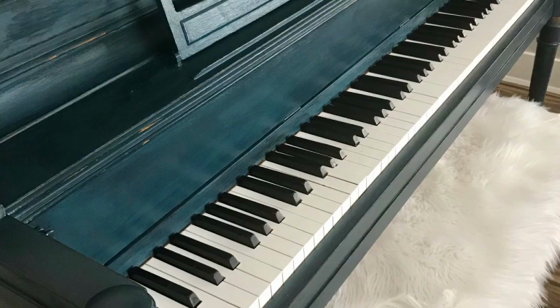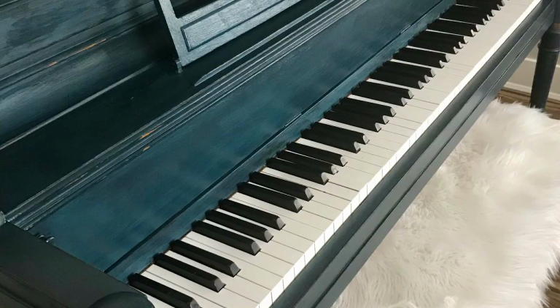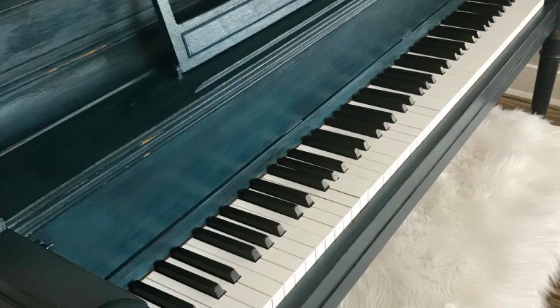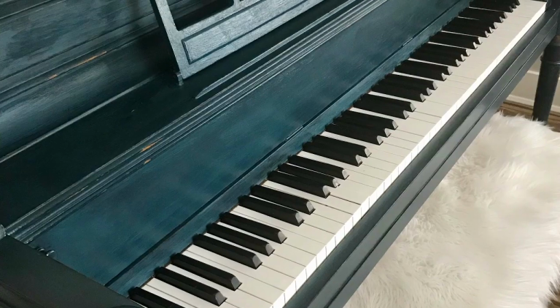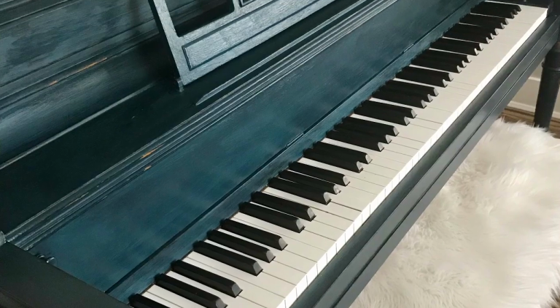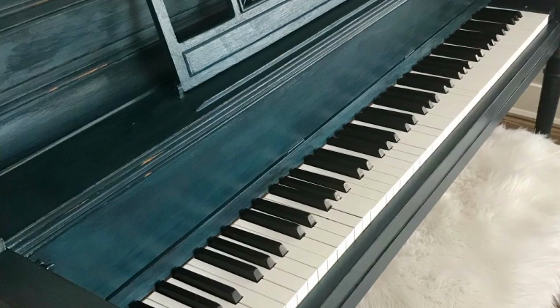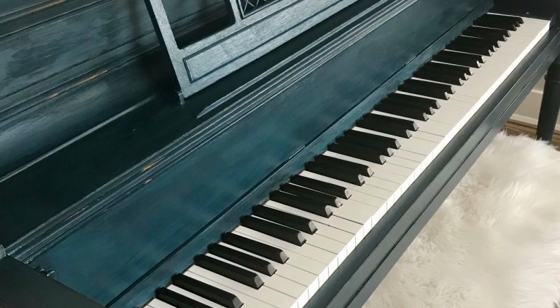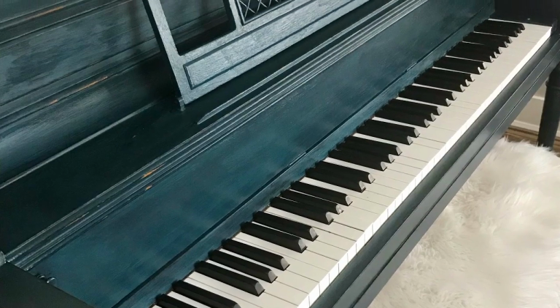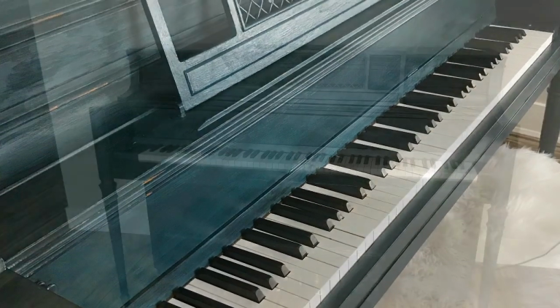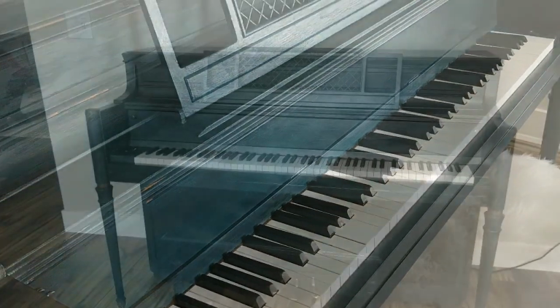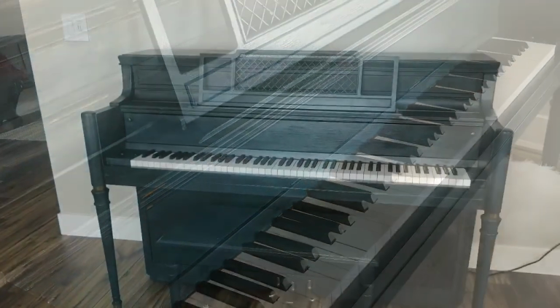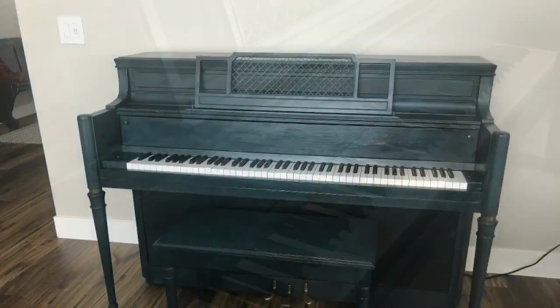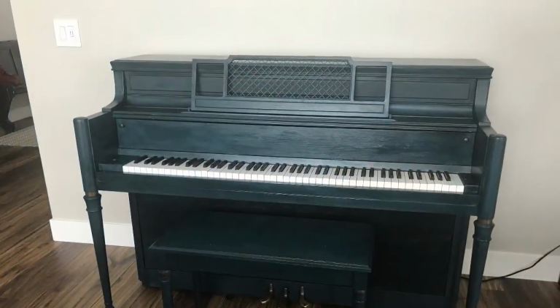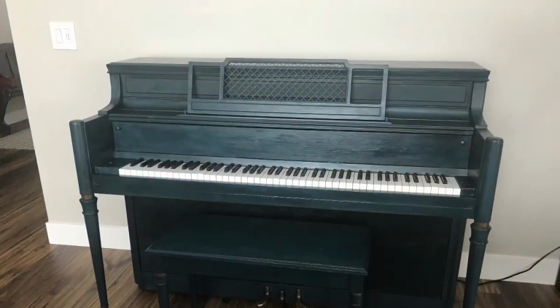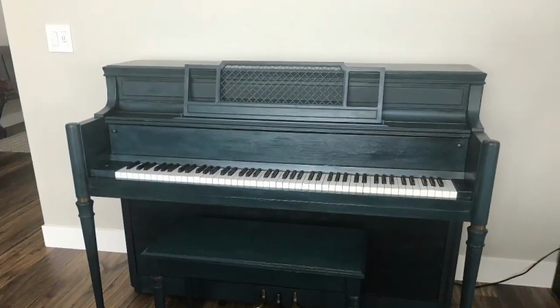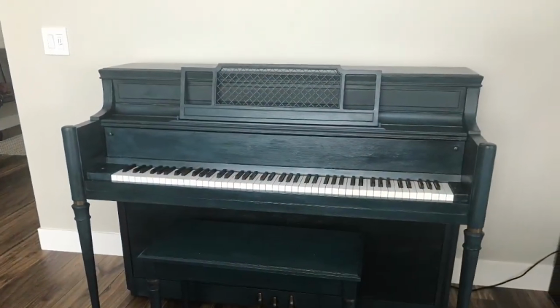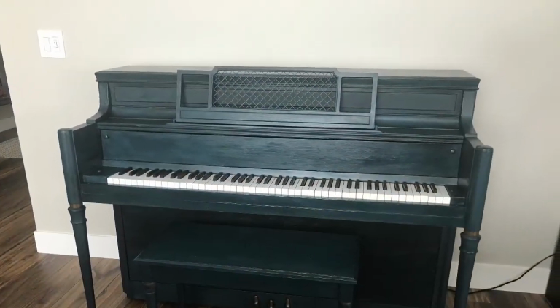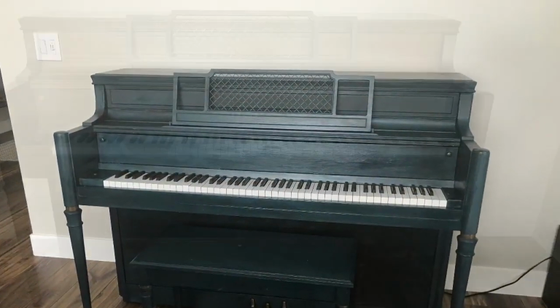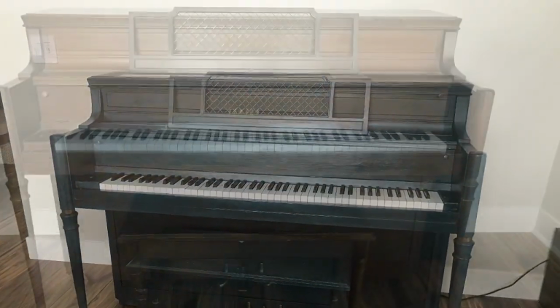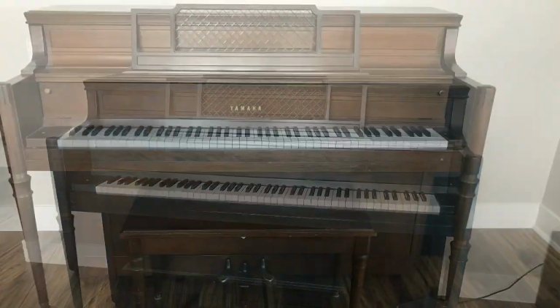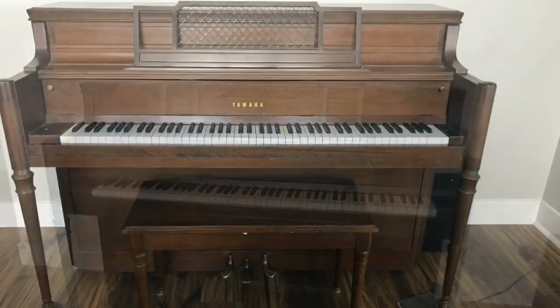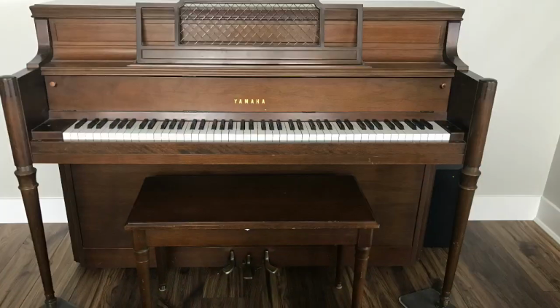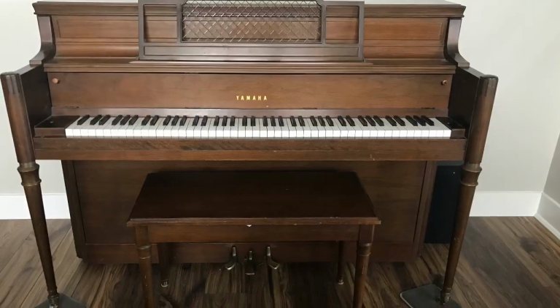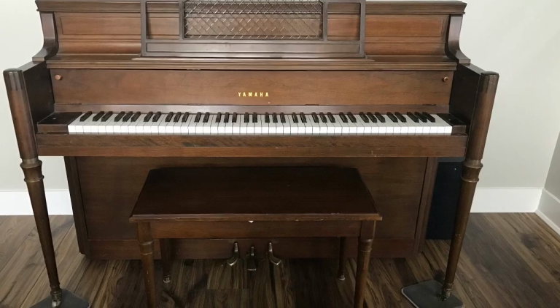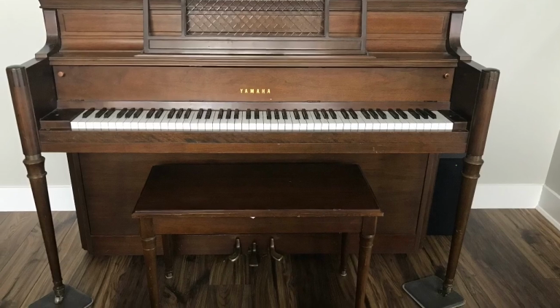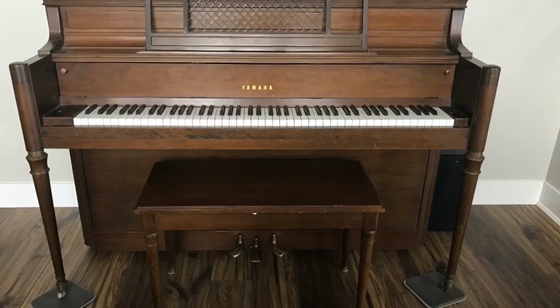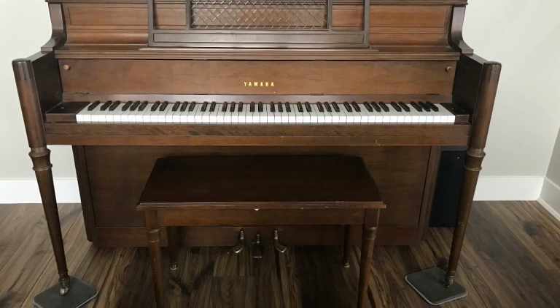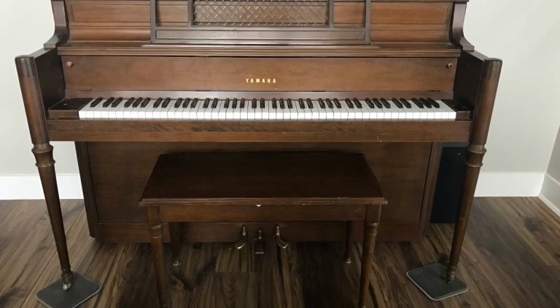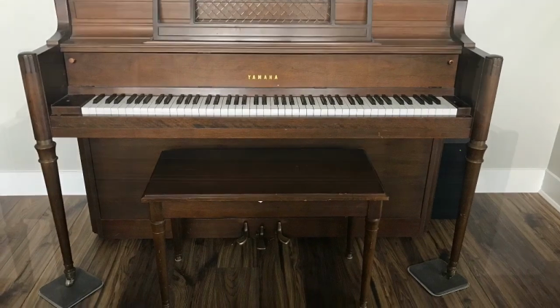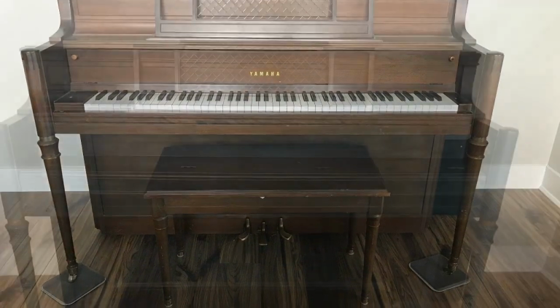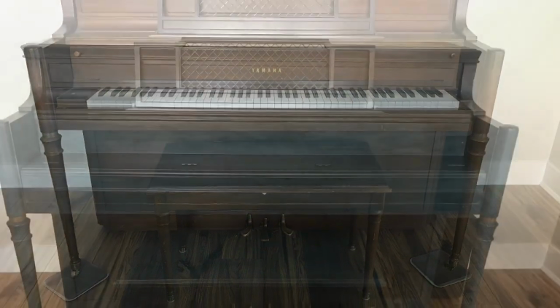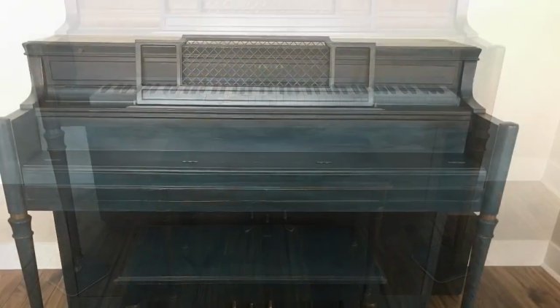Hello, this is a tutorial on how to chalk paint a piano. Here's my original piano and here is the final result.